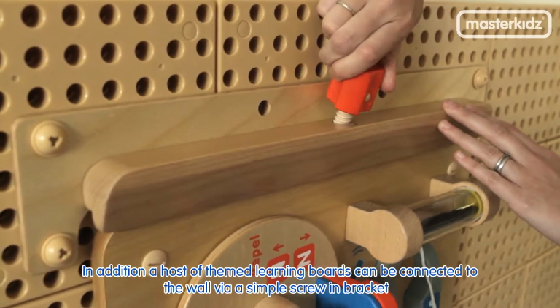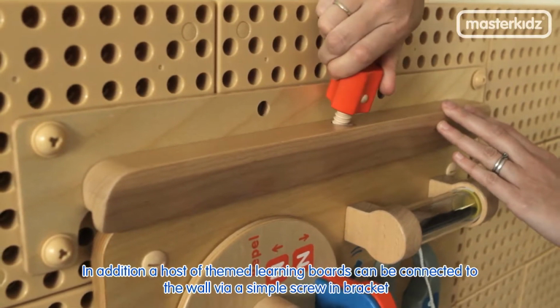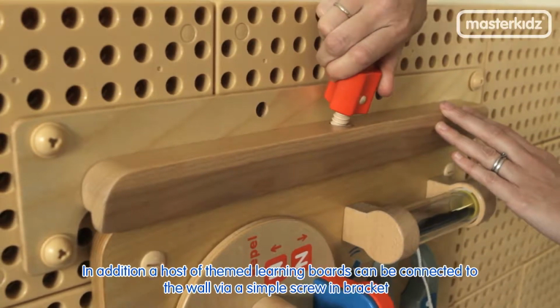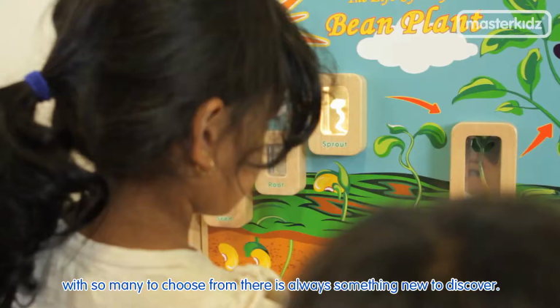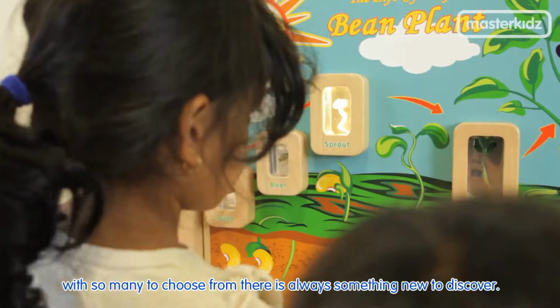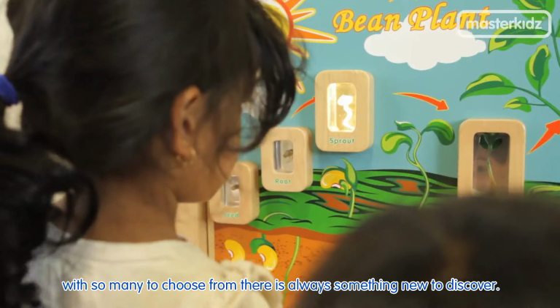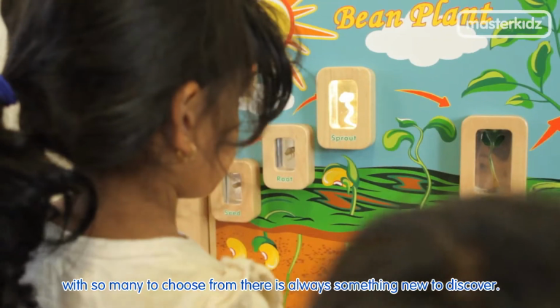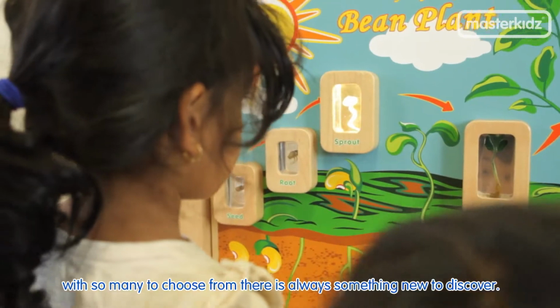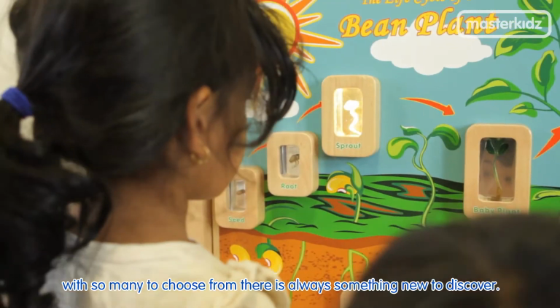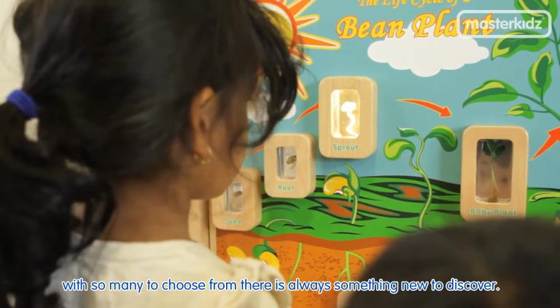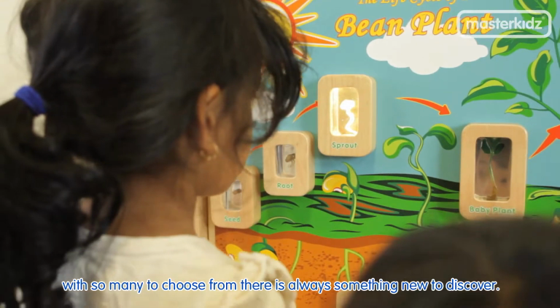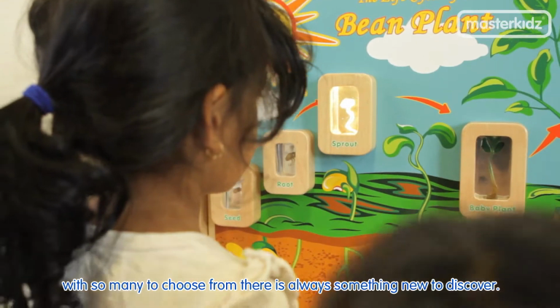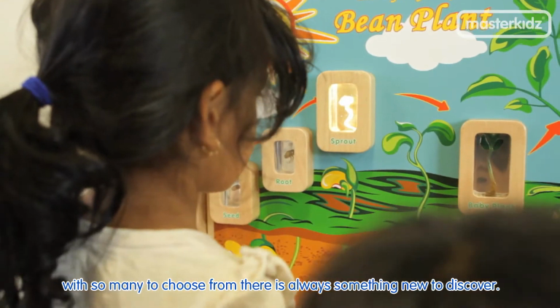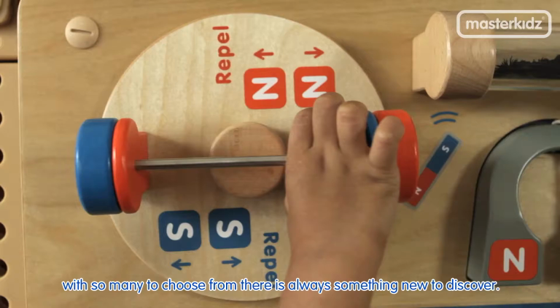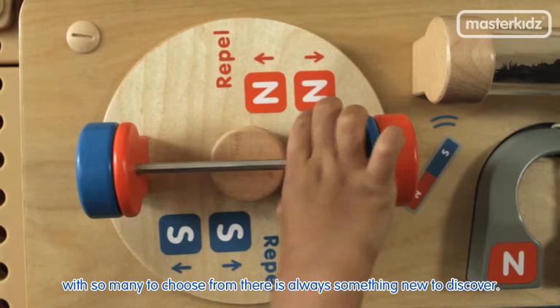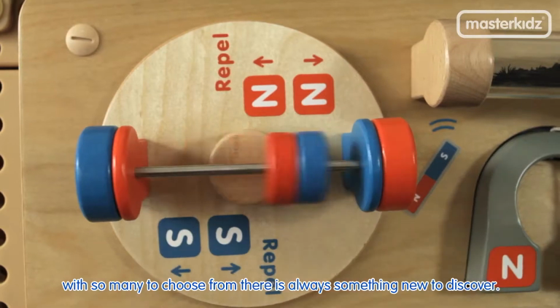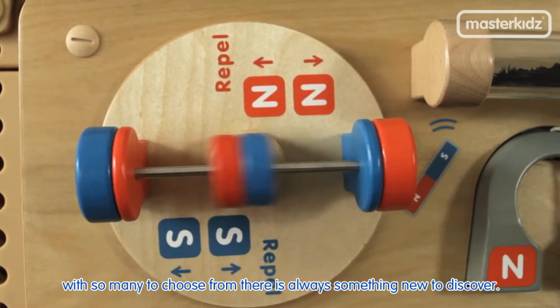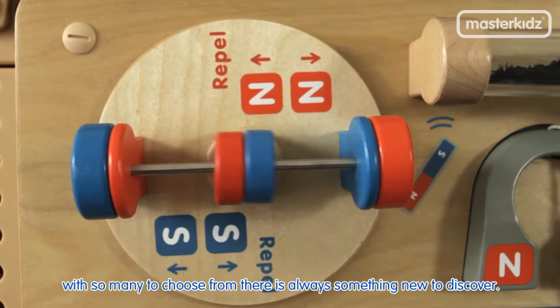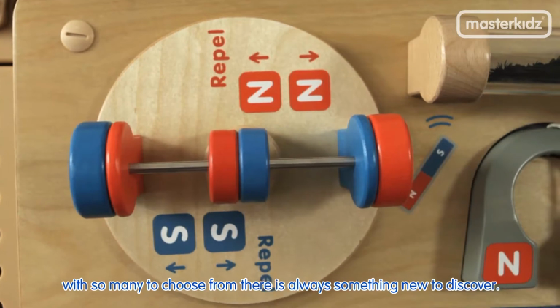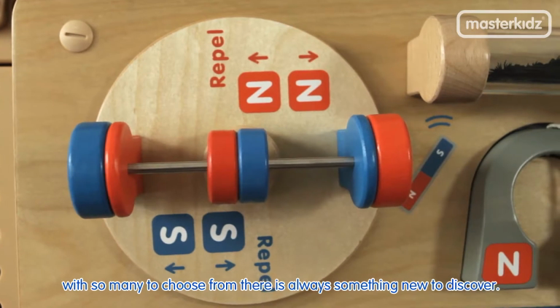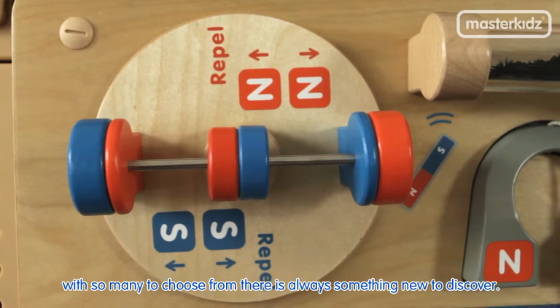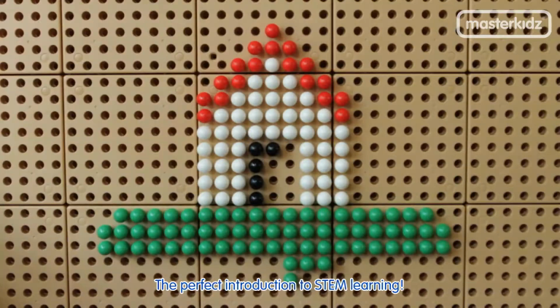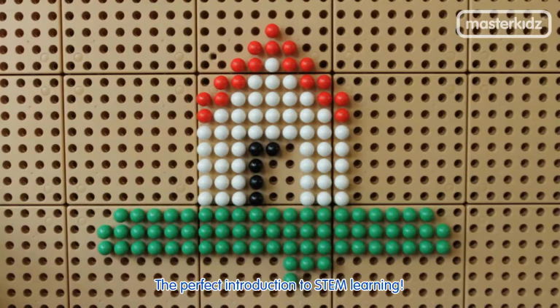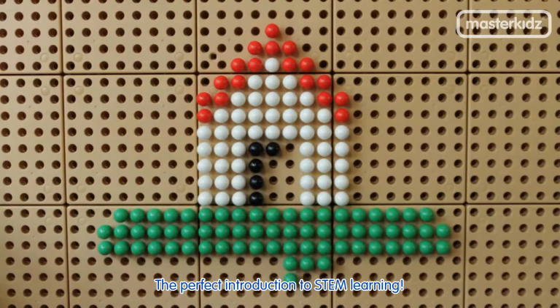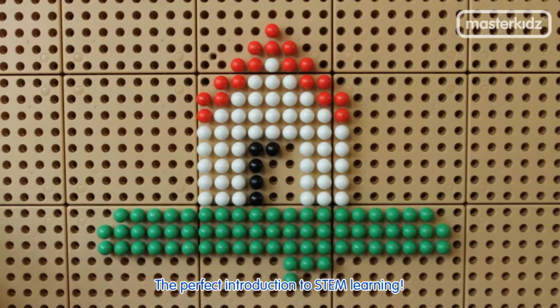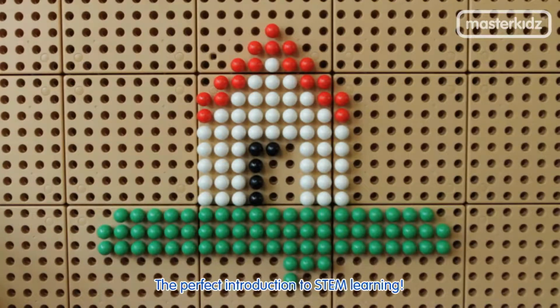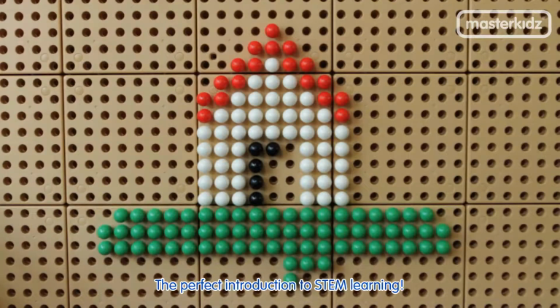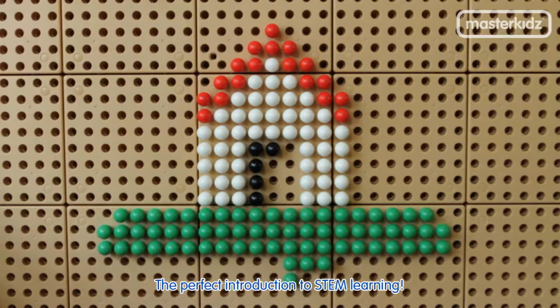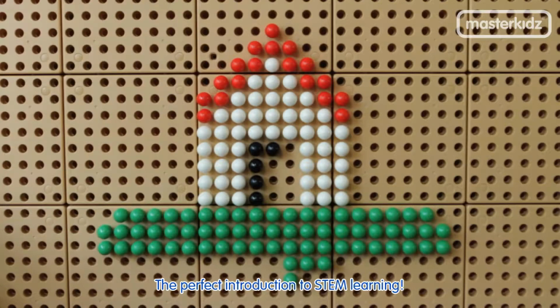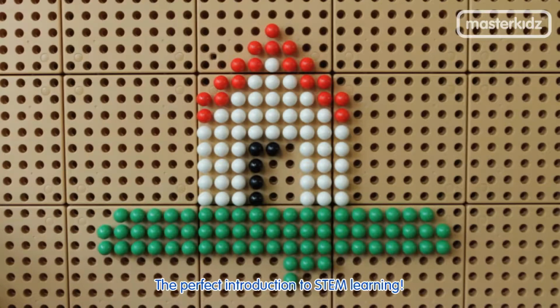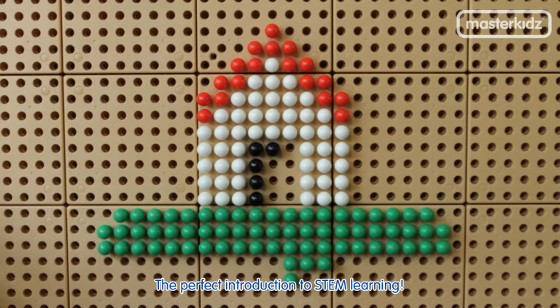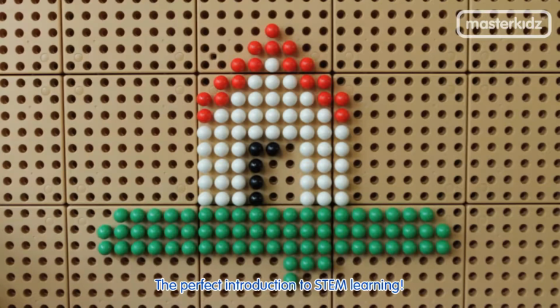With so many themed learning boards to choose from, there is always something new to discover — the perfect introduction to STEM learning.